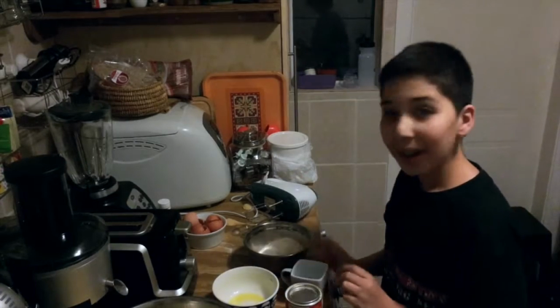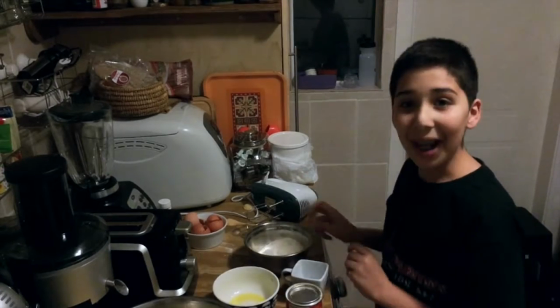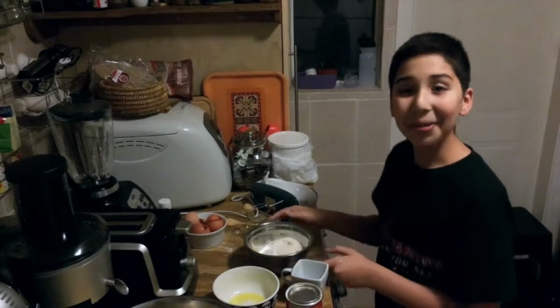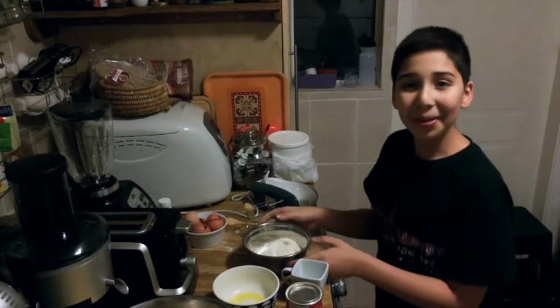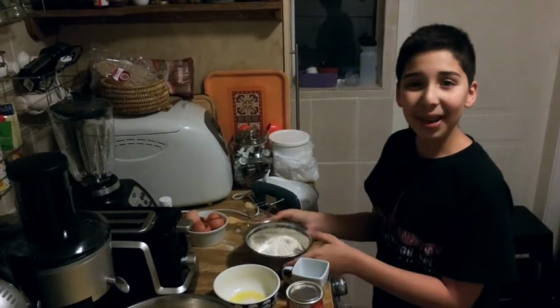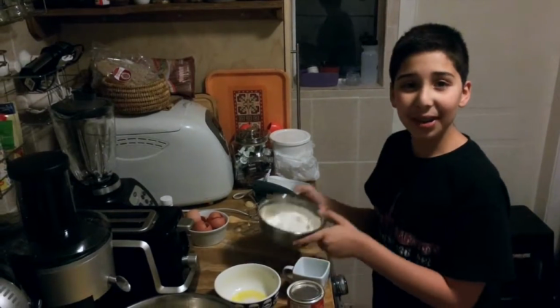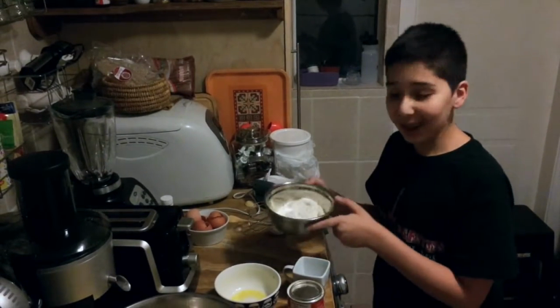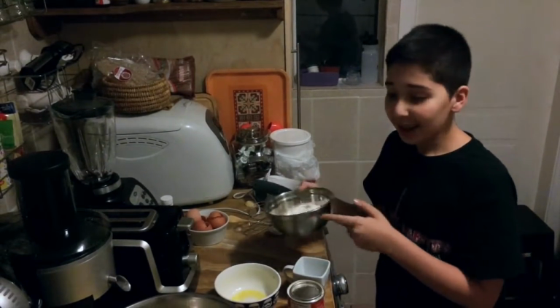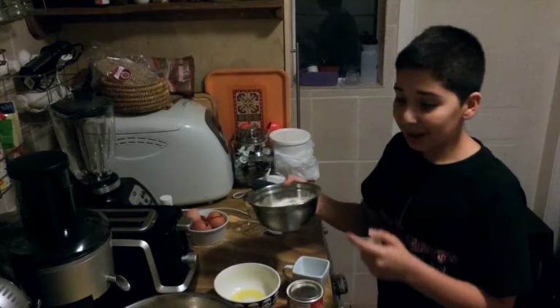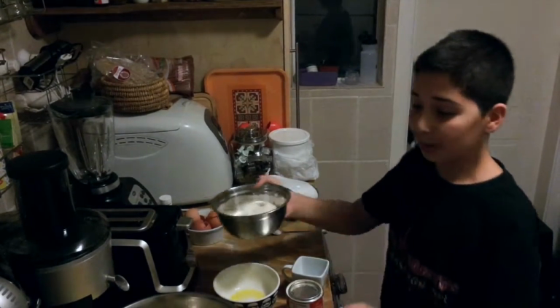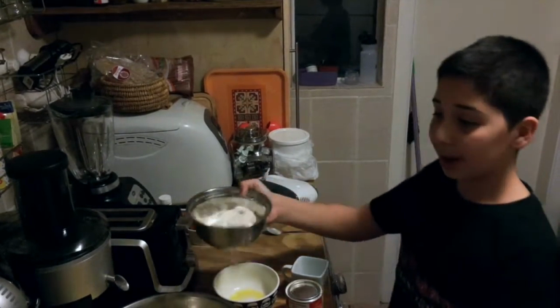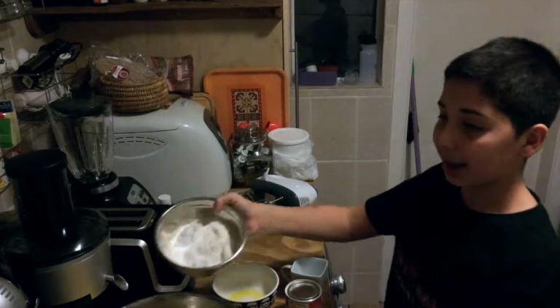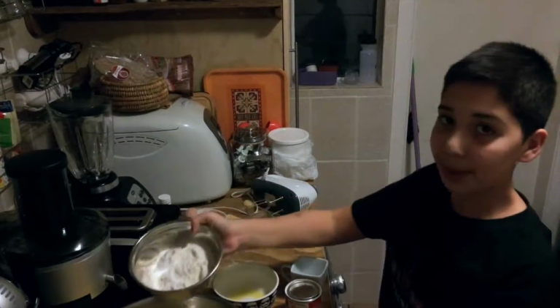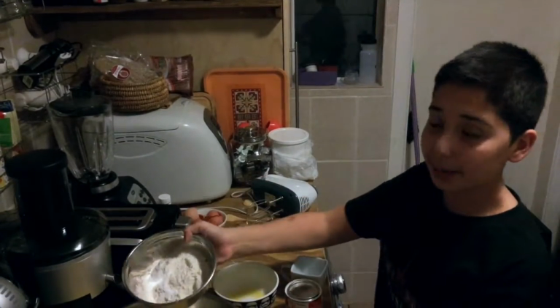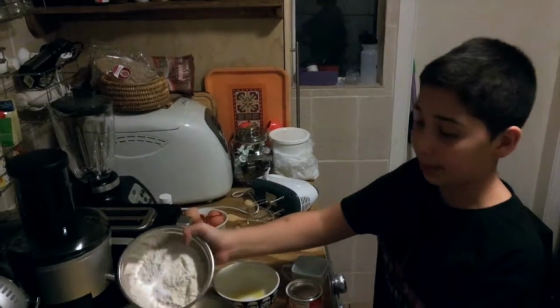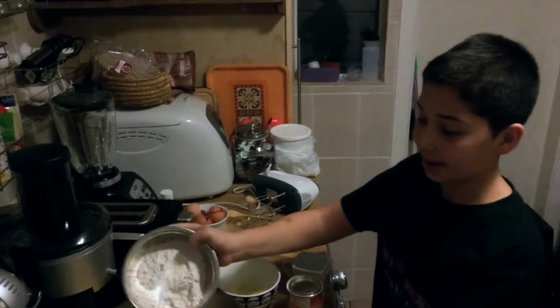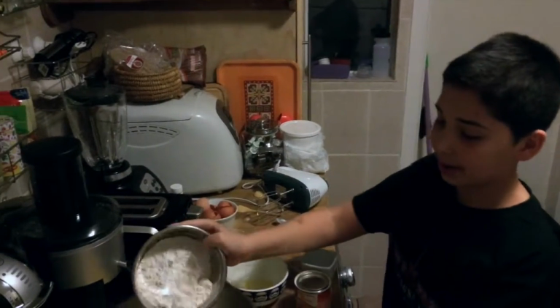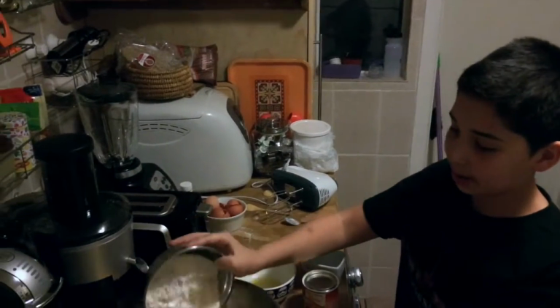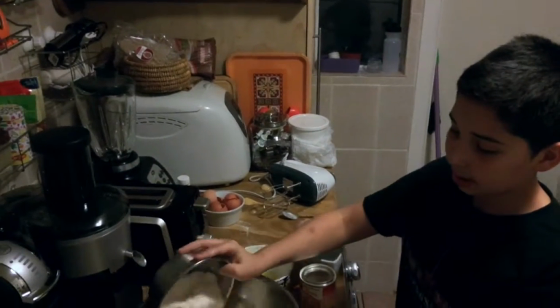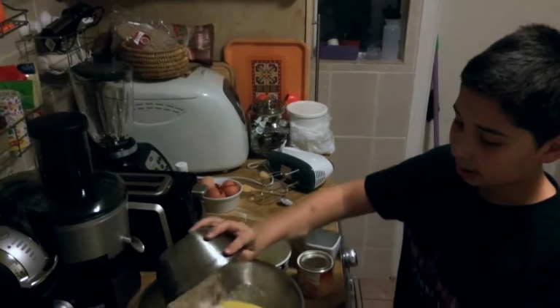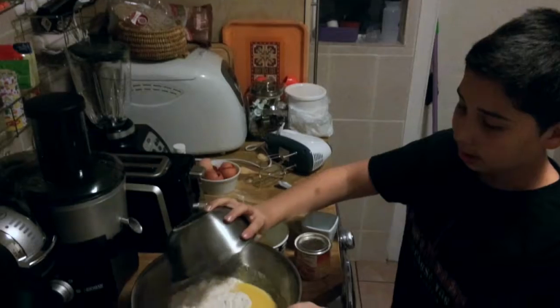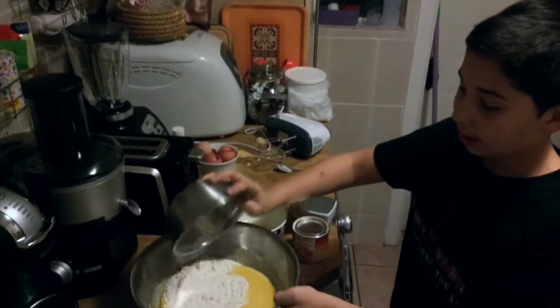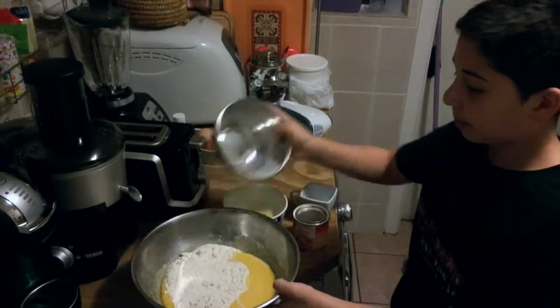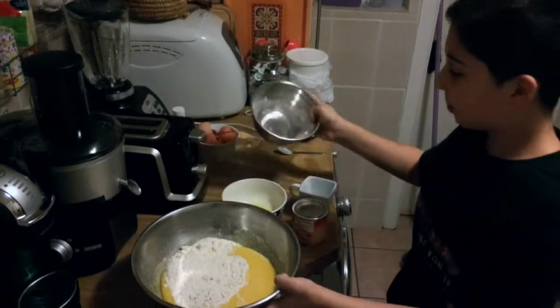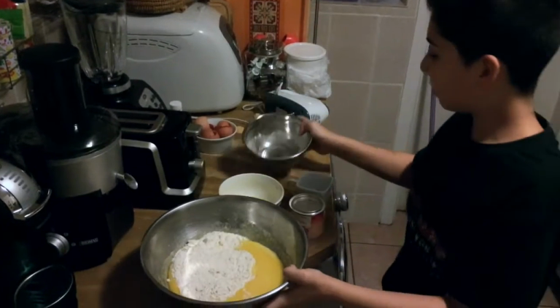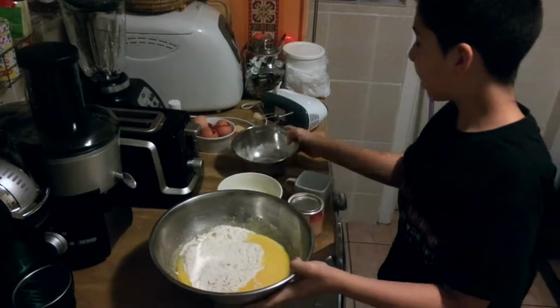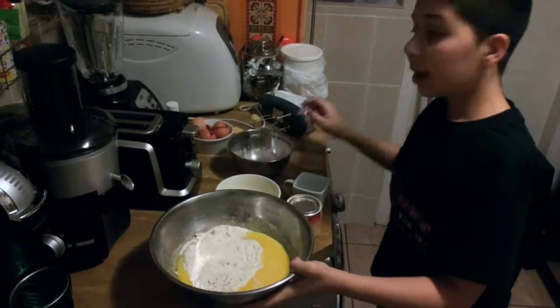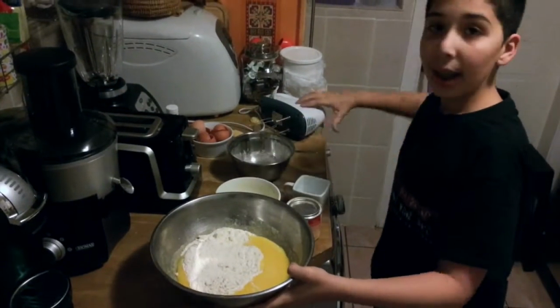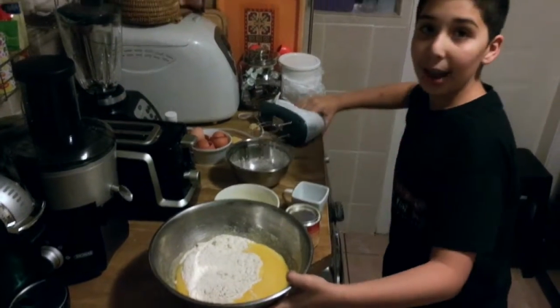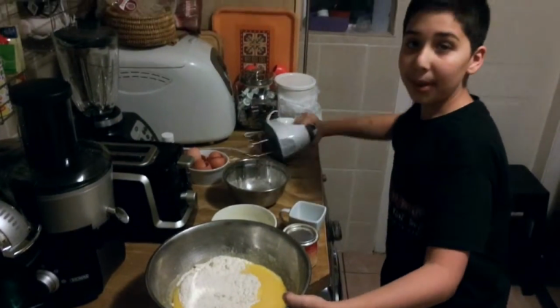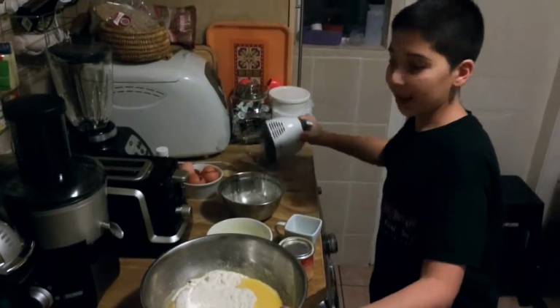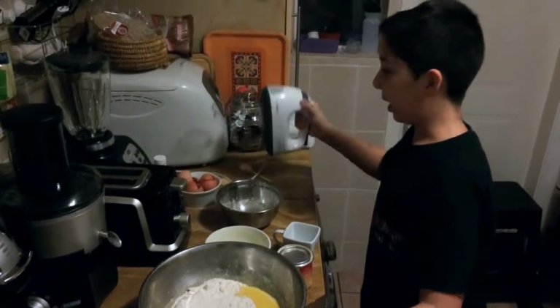Now, when you do it, we need to put in the principal mix. And mix again.